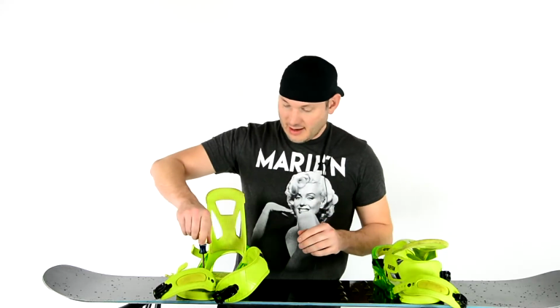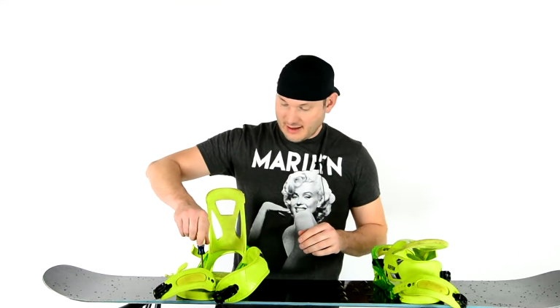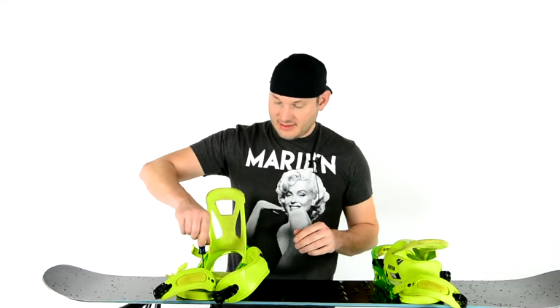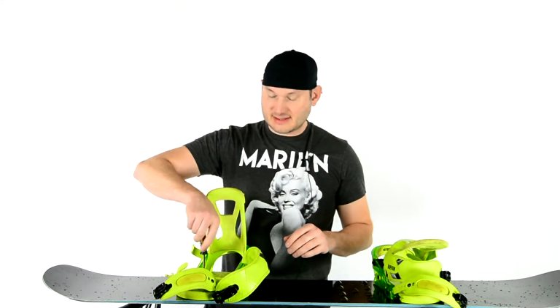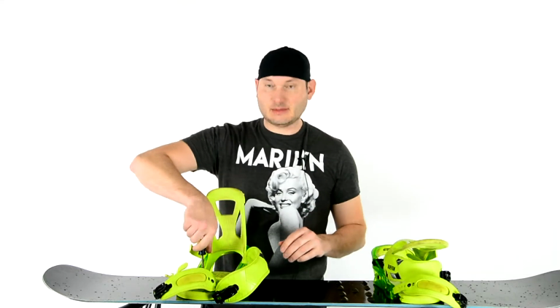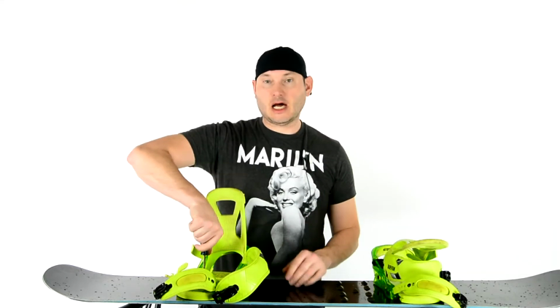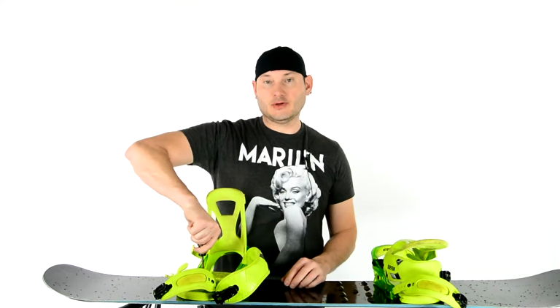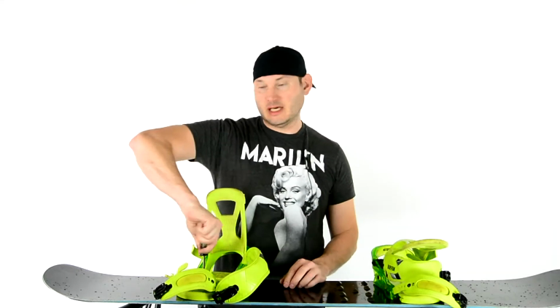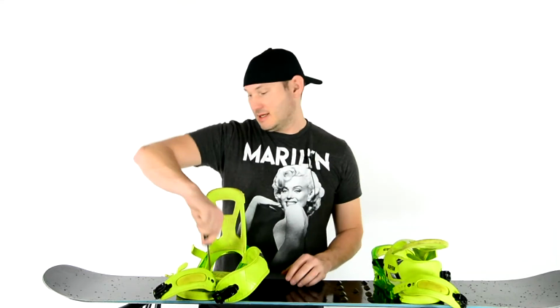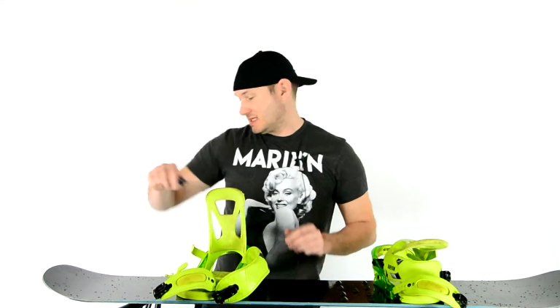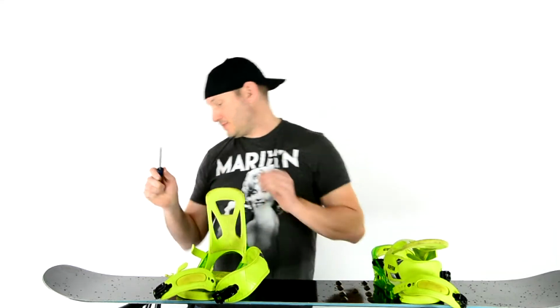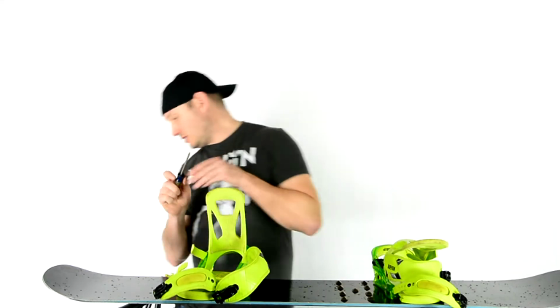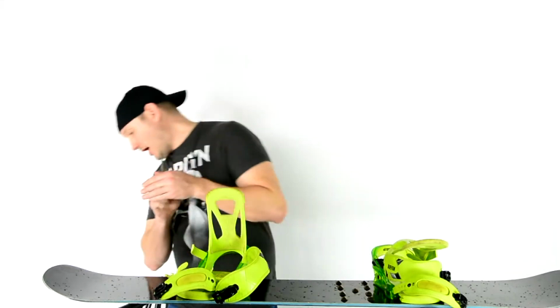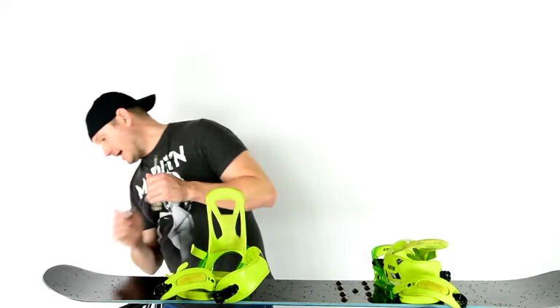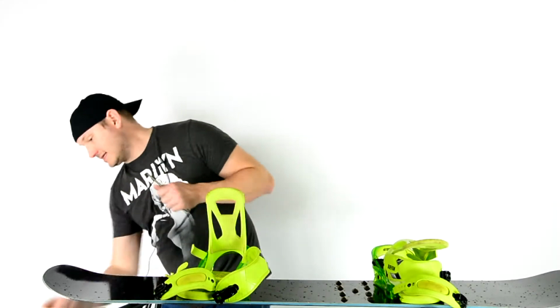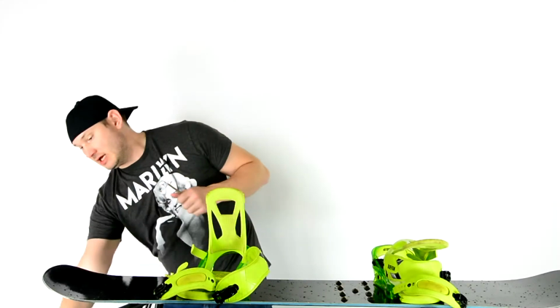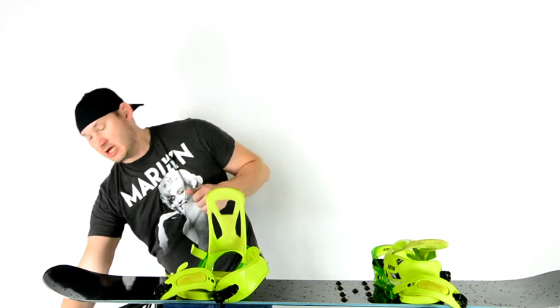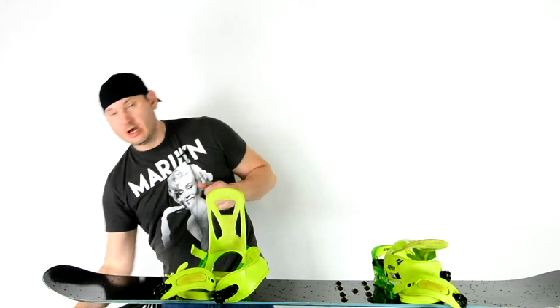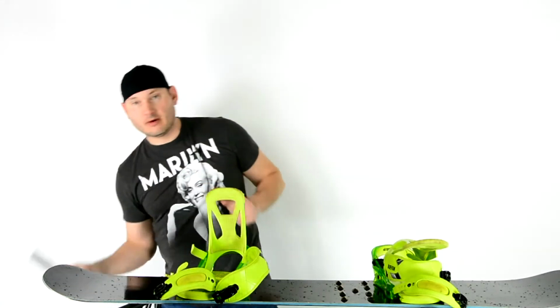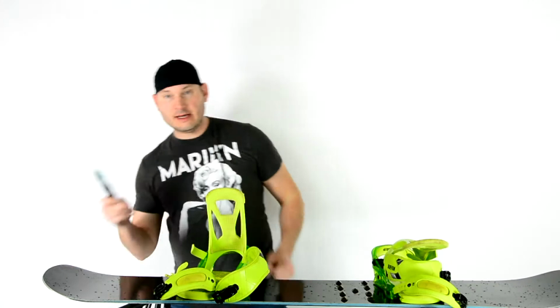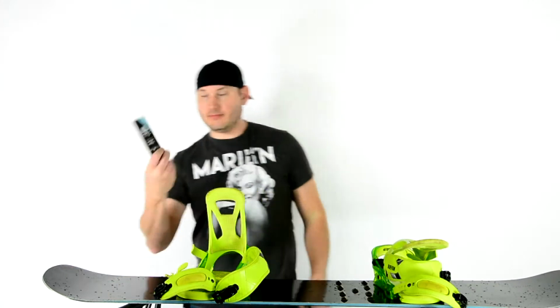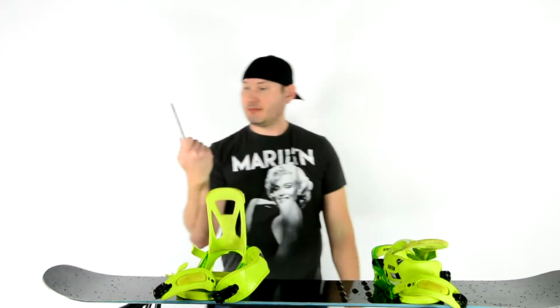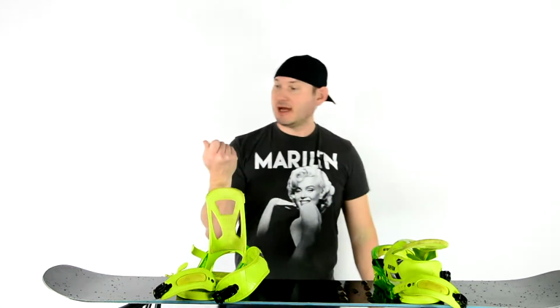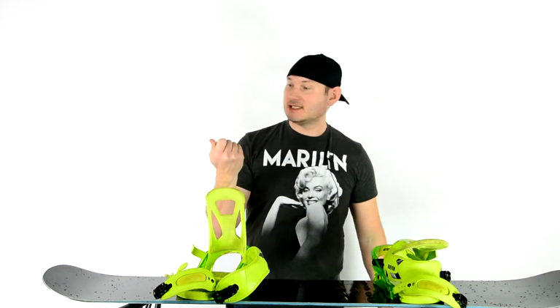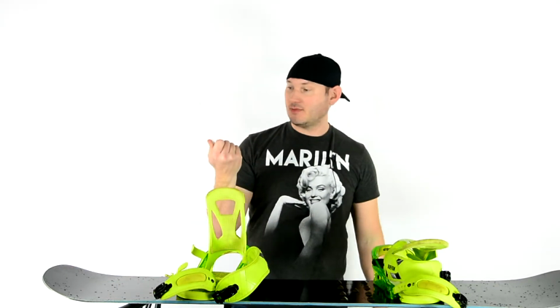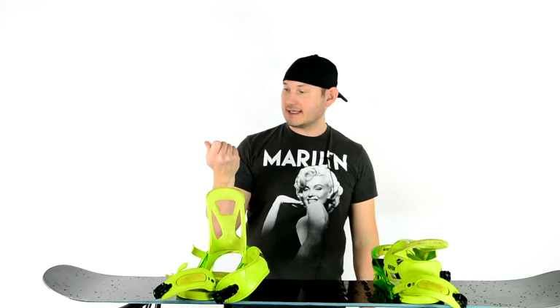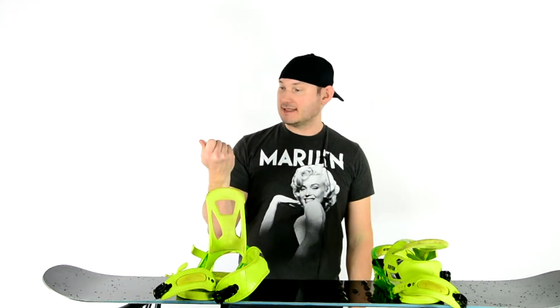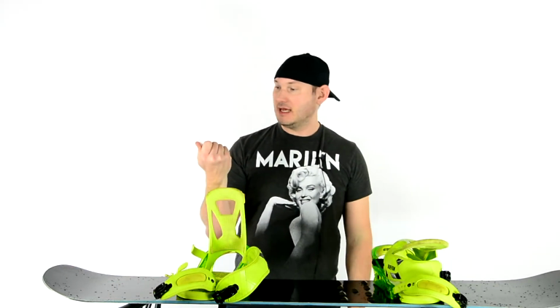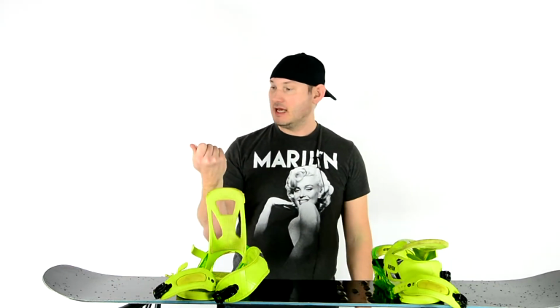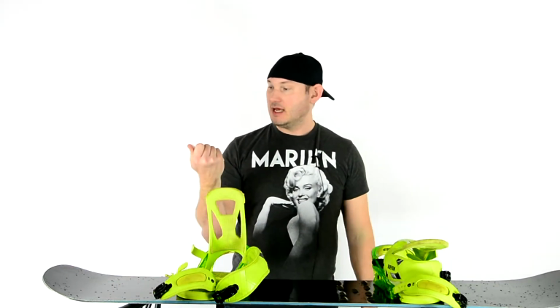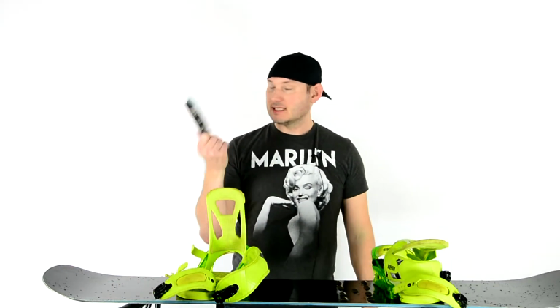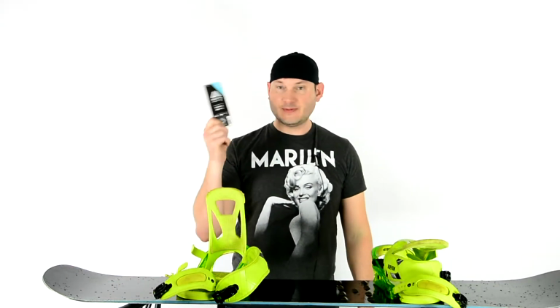This is about the Speedwax - the Speedbrick, right, by Swix.